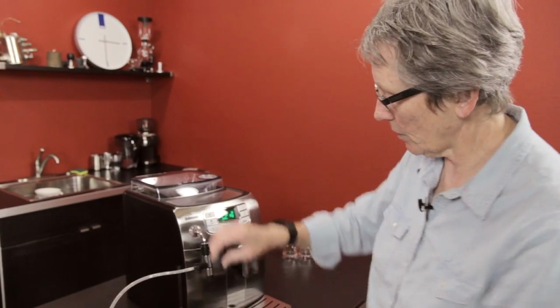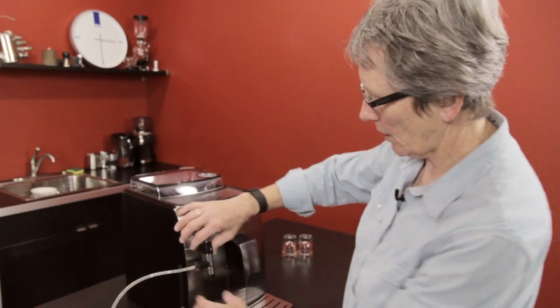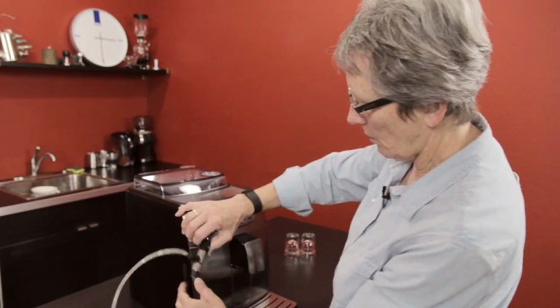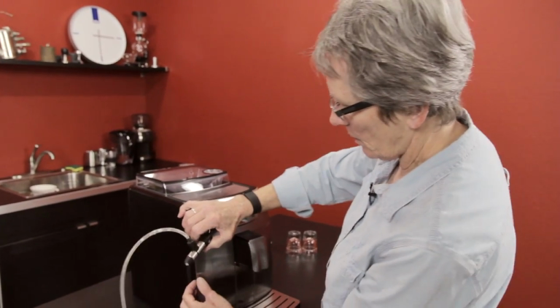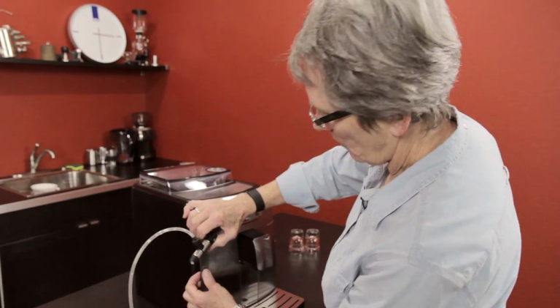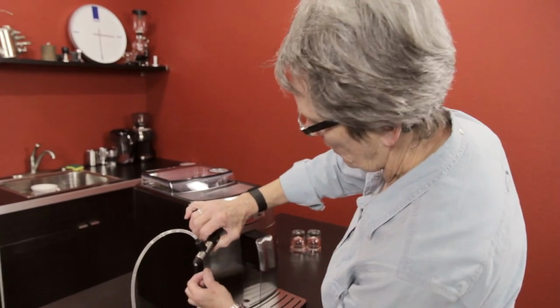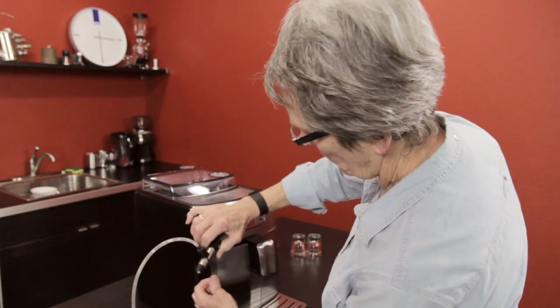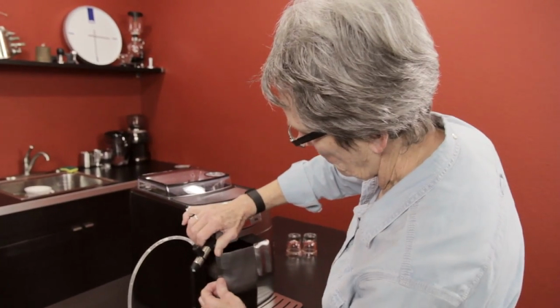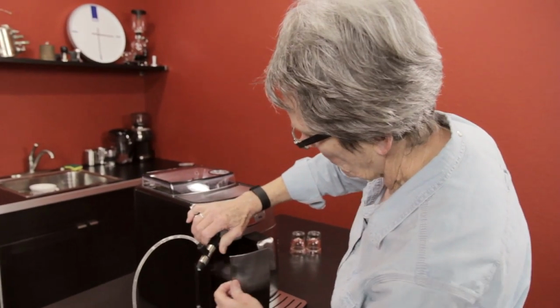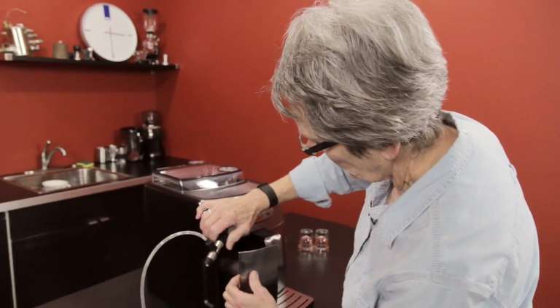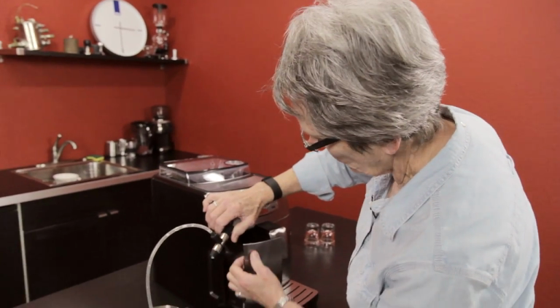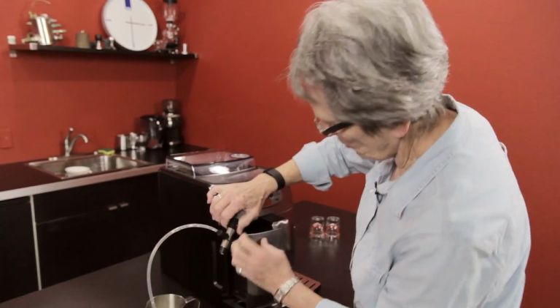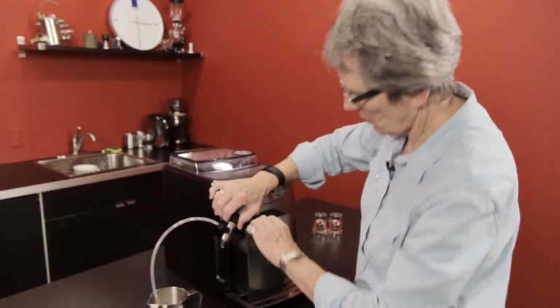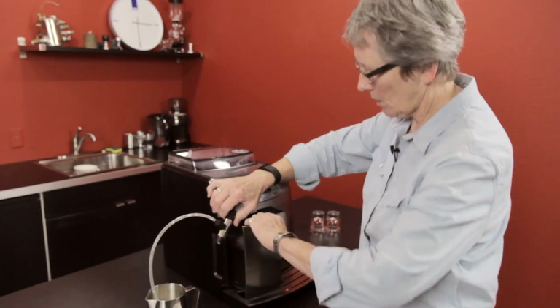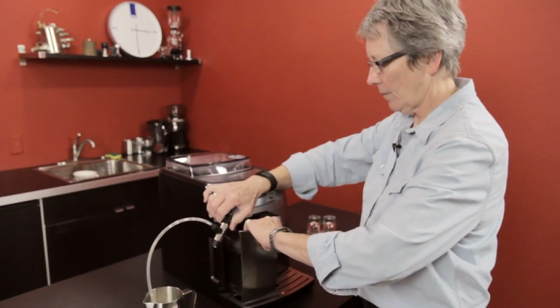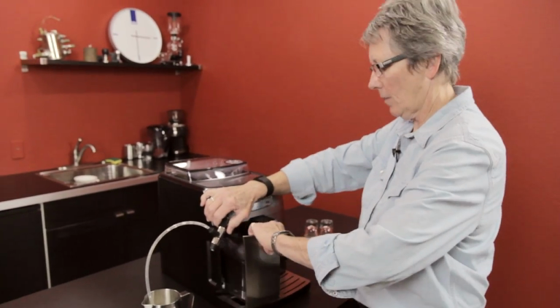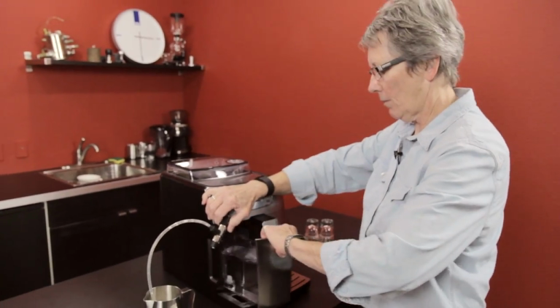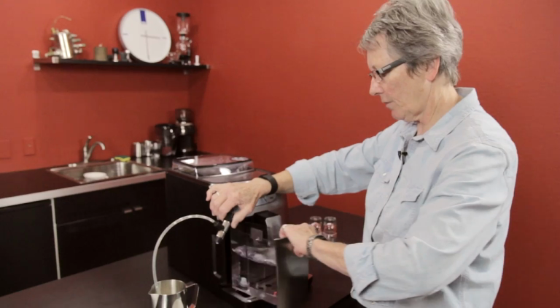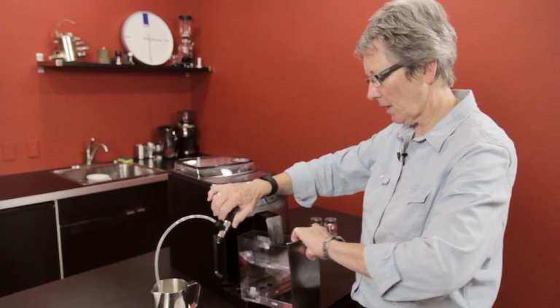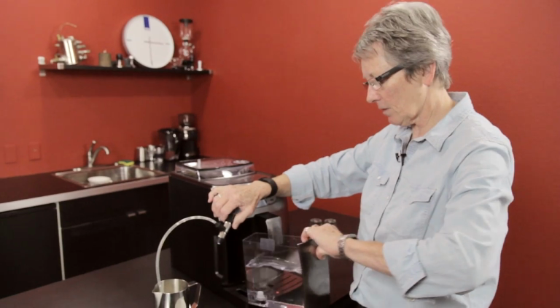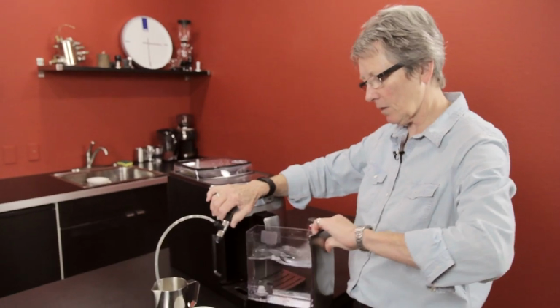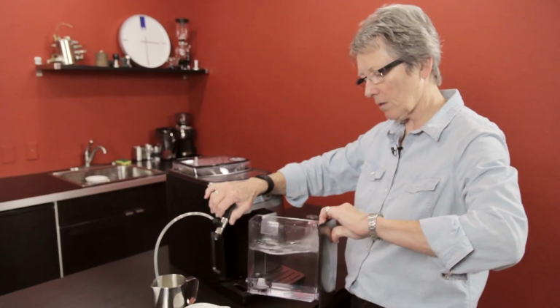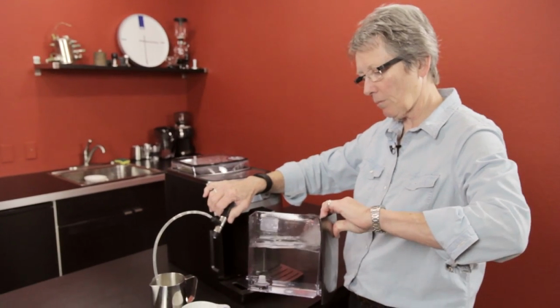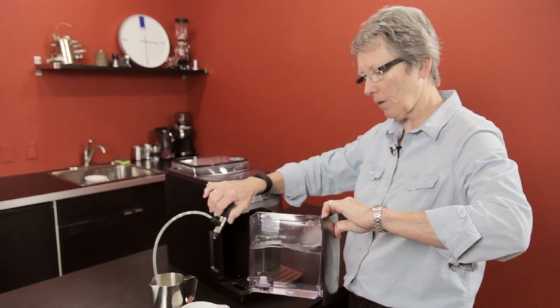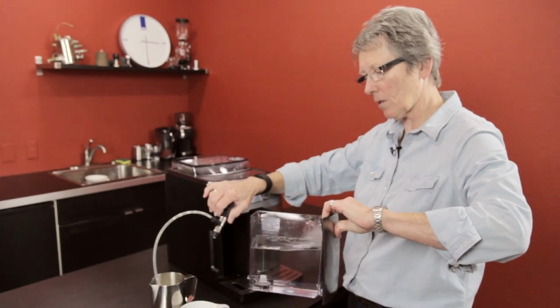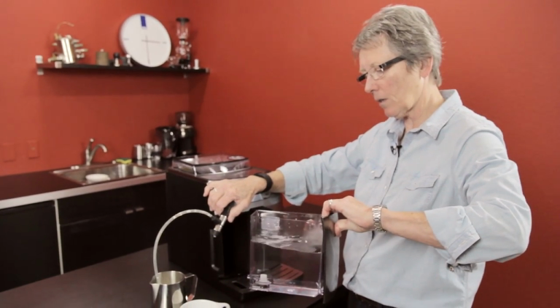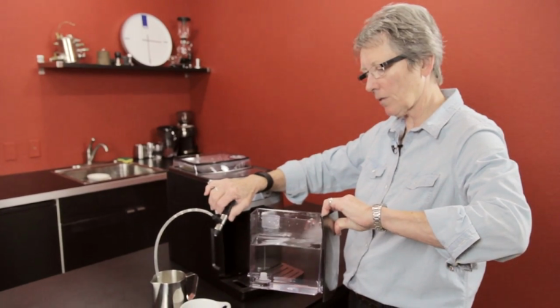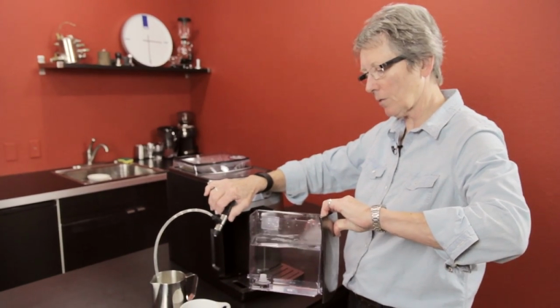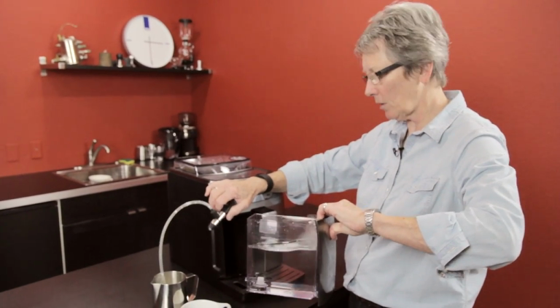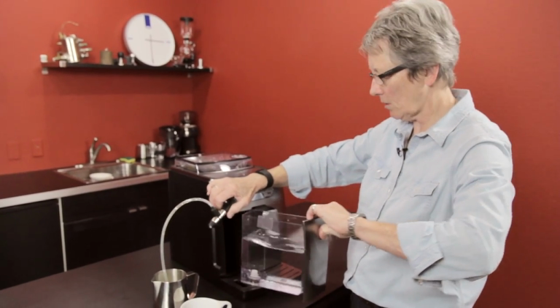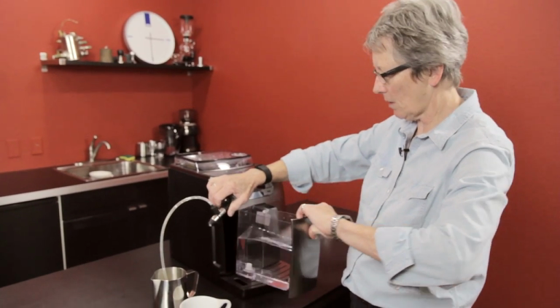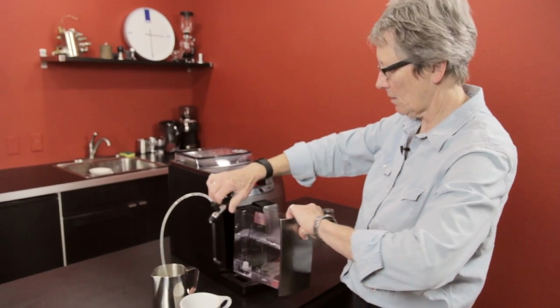Water tank right down here, which is 50 ounces — pretty good size for a machine this size.